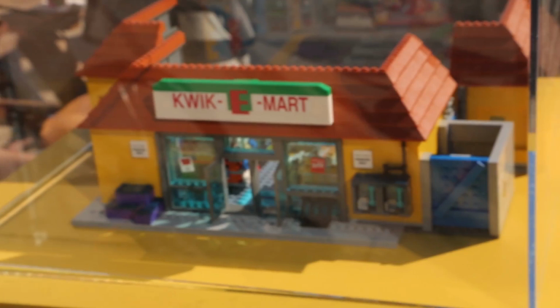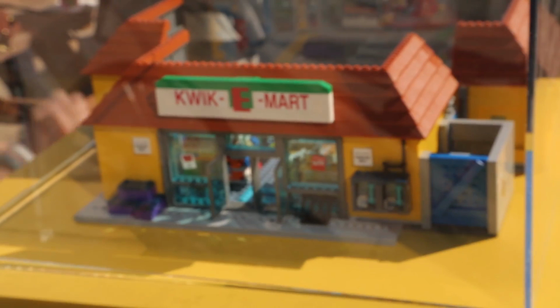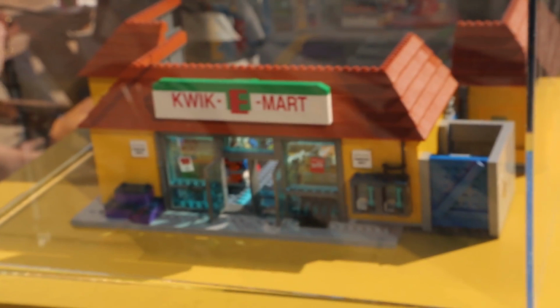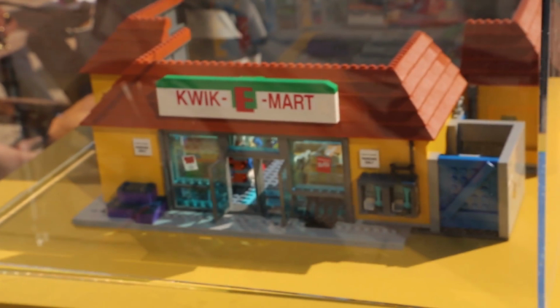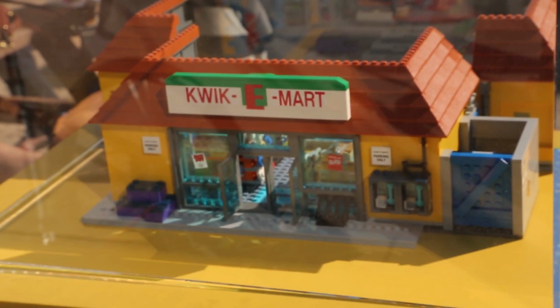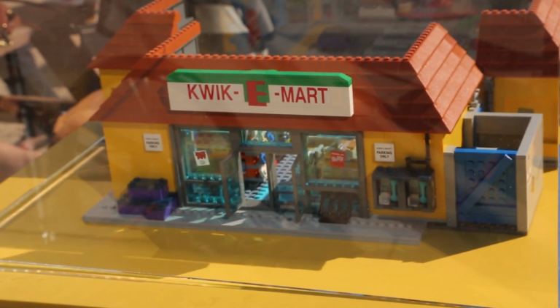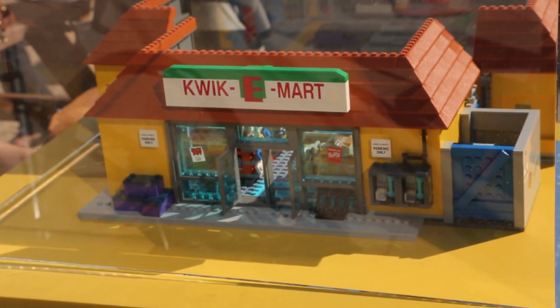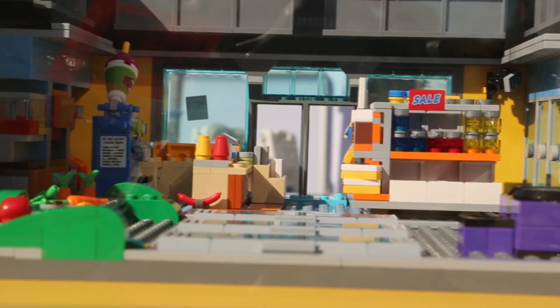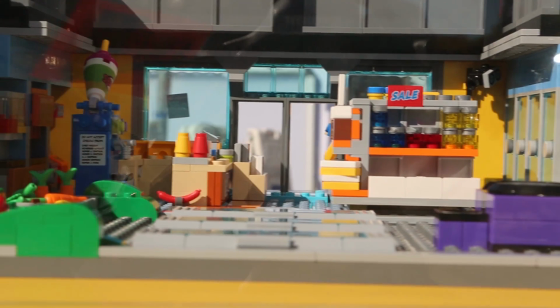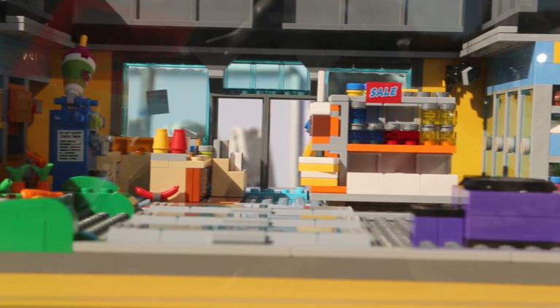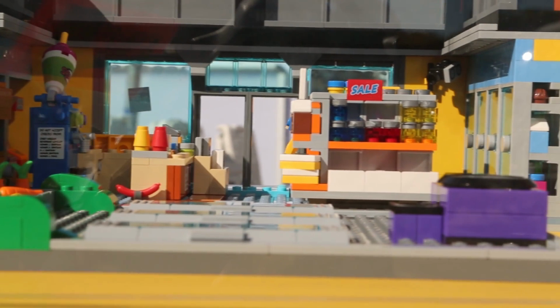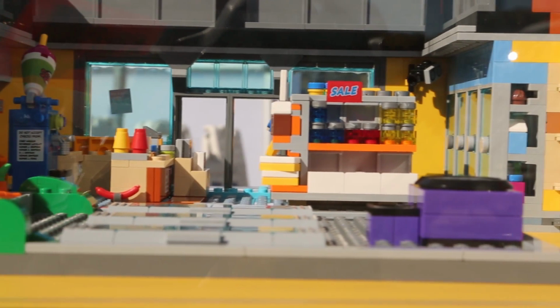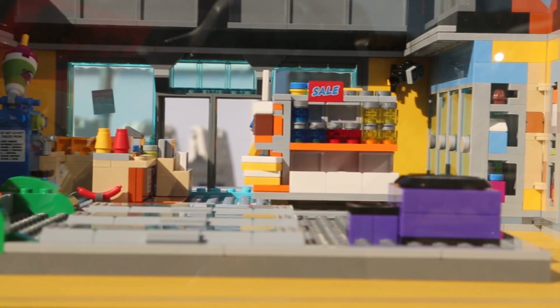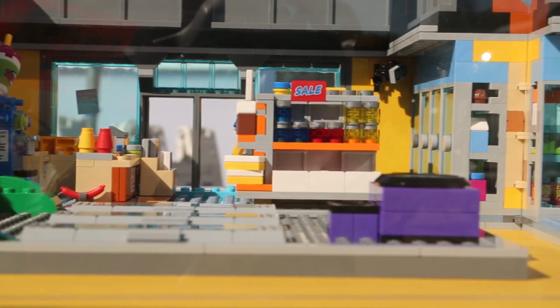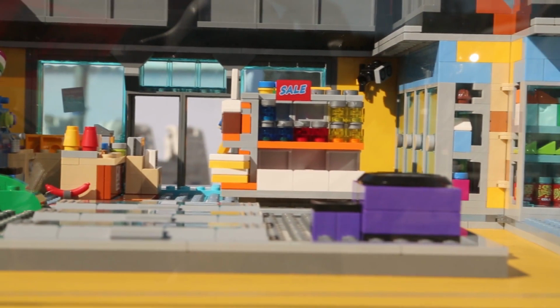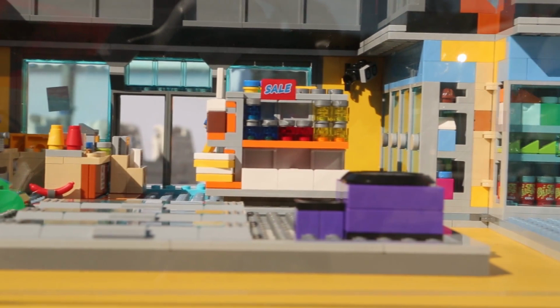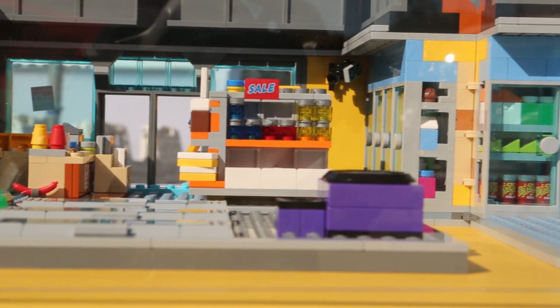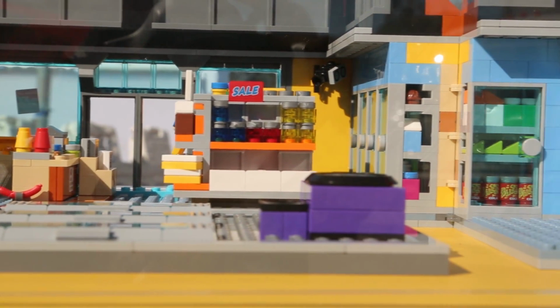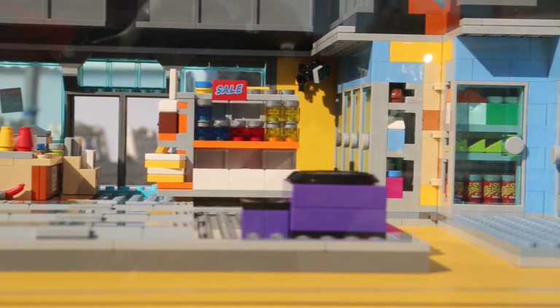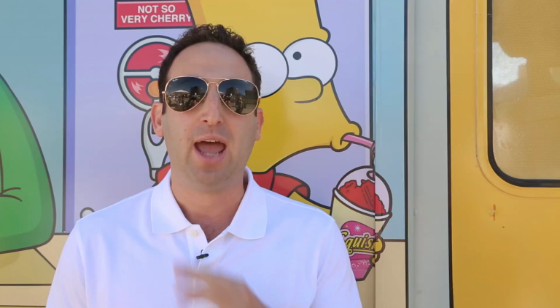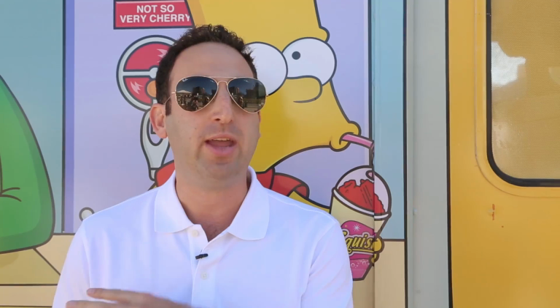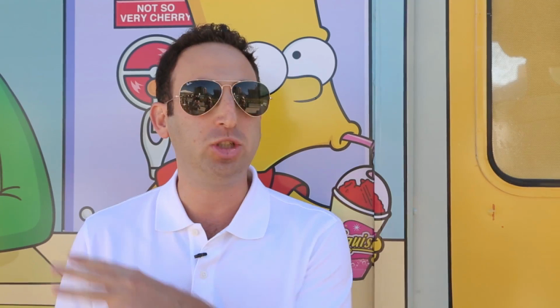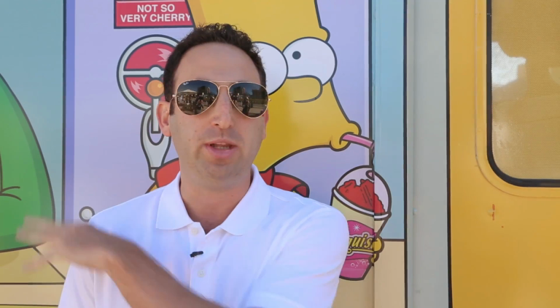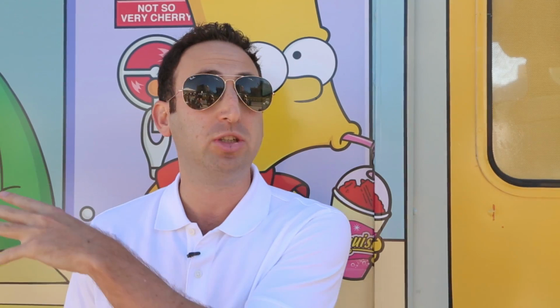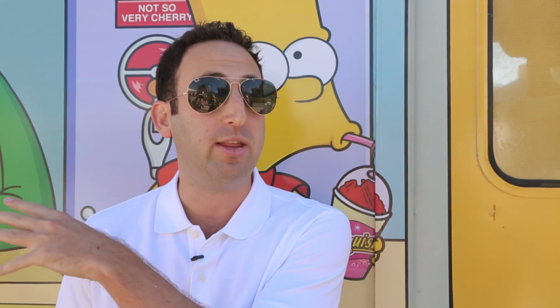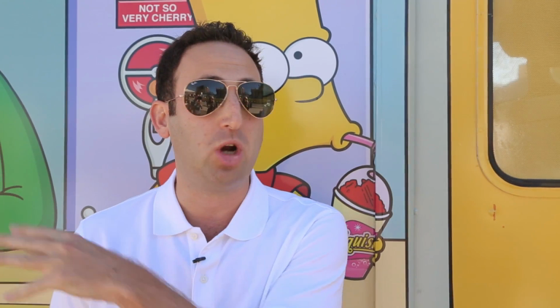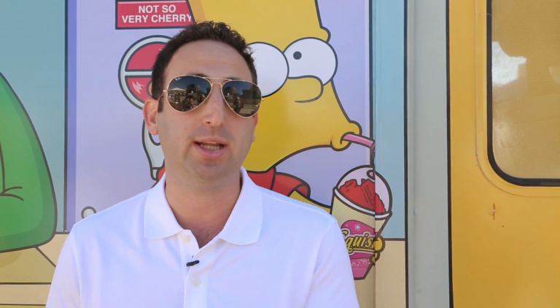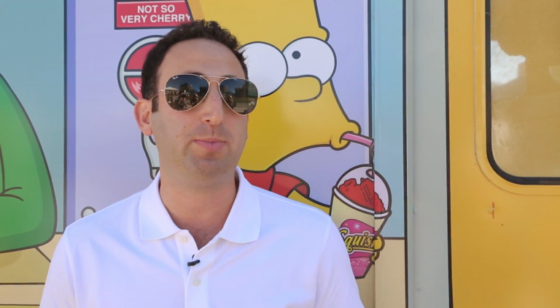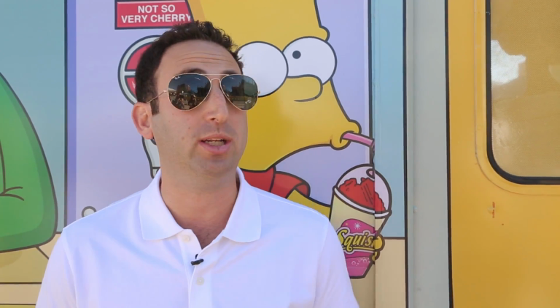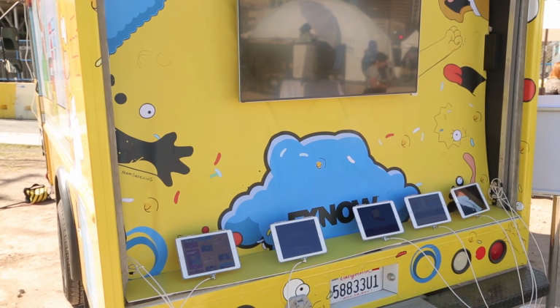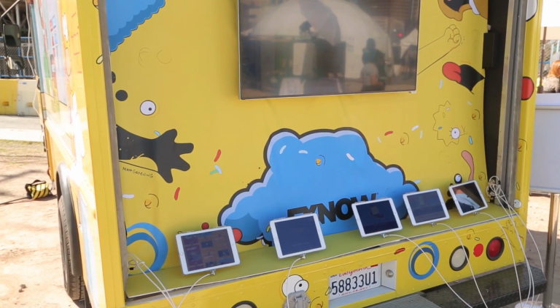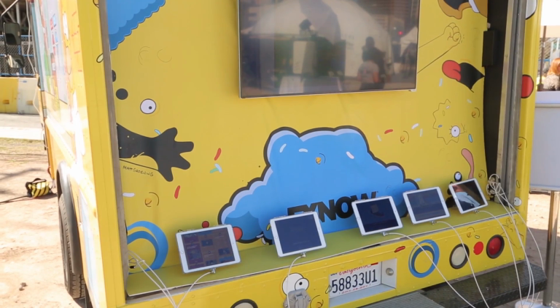They can experience our 1100-piece Kwik-E-Mart Lego set that'll come out in May, and then they also on the other side of the truck can experience Simpsons World.